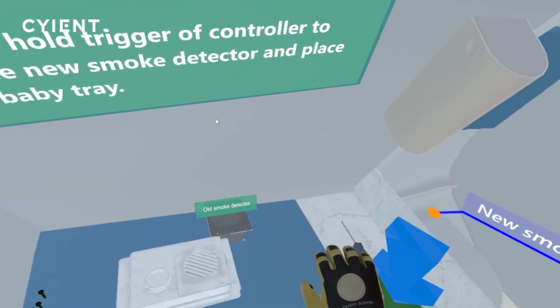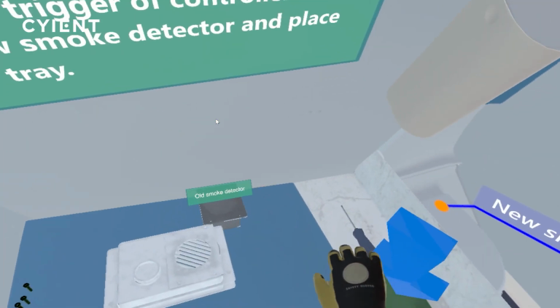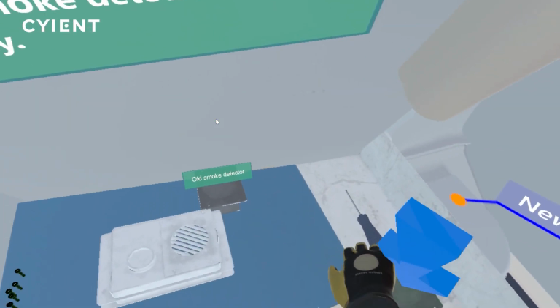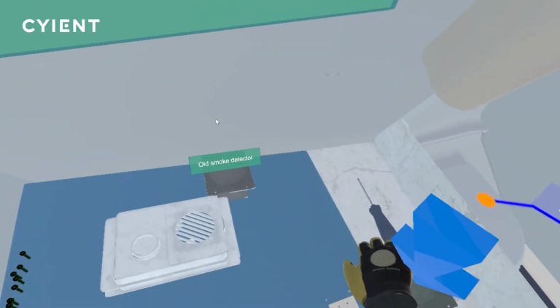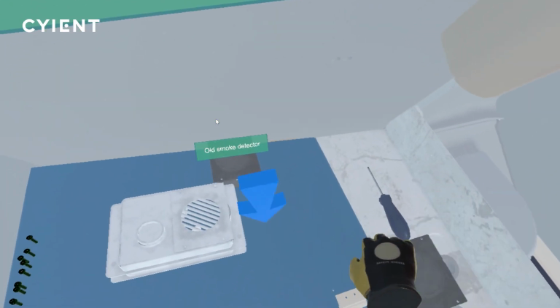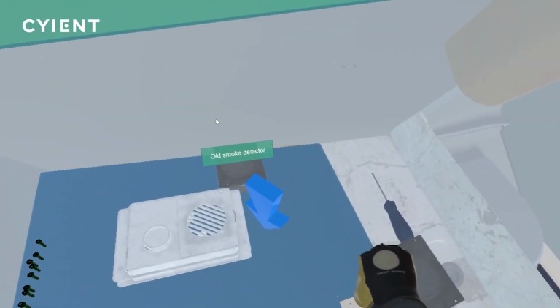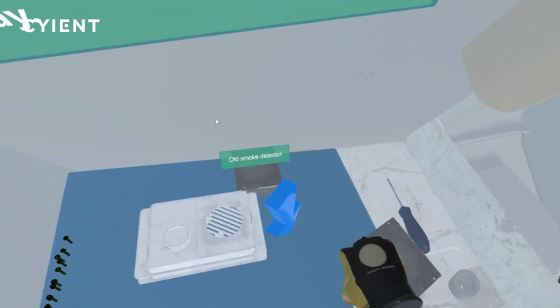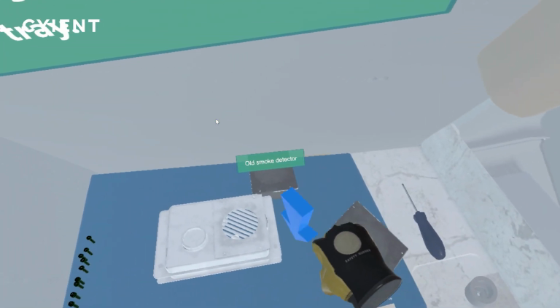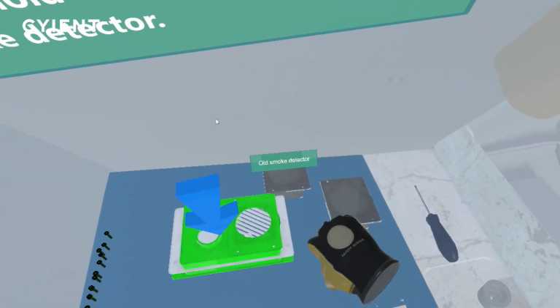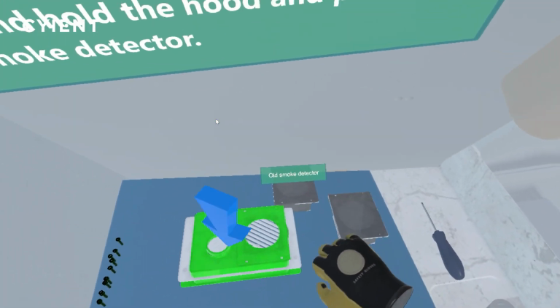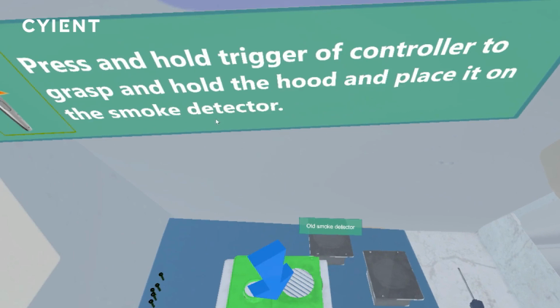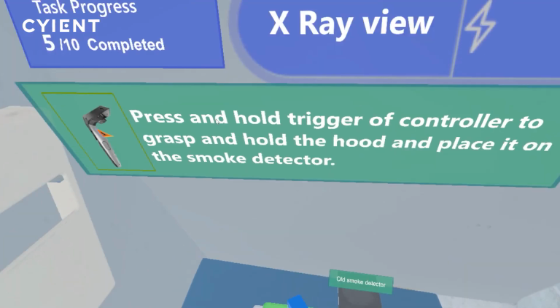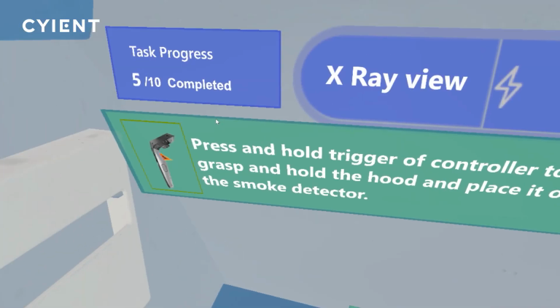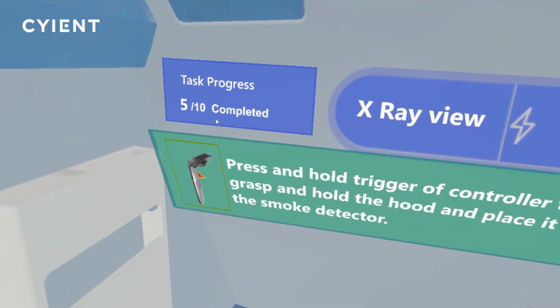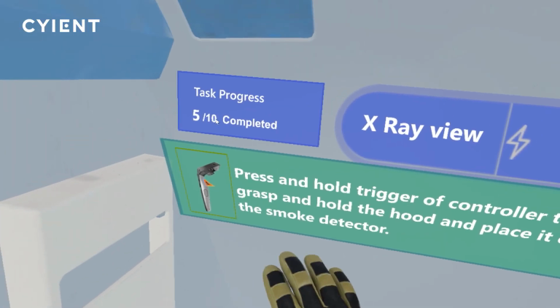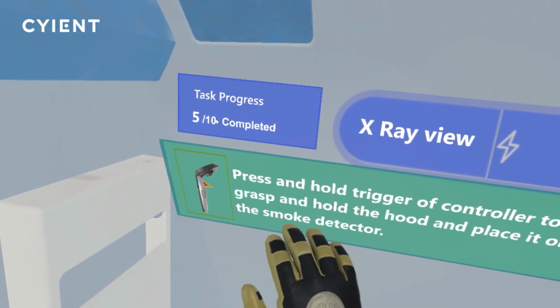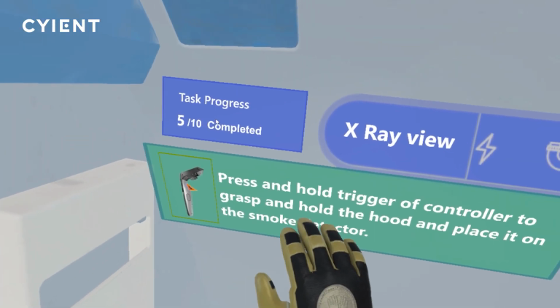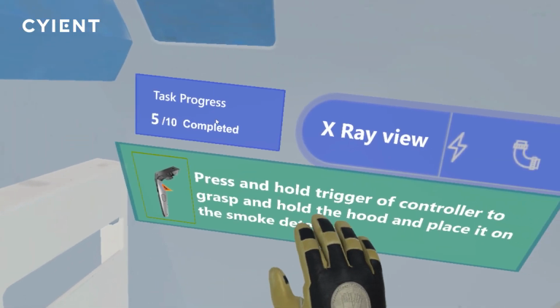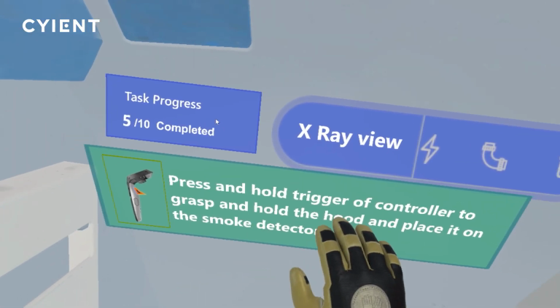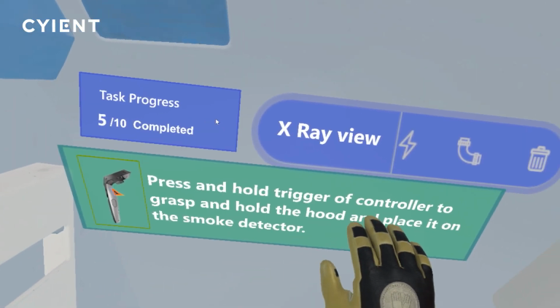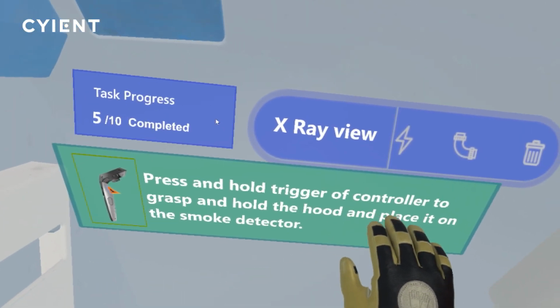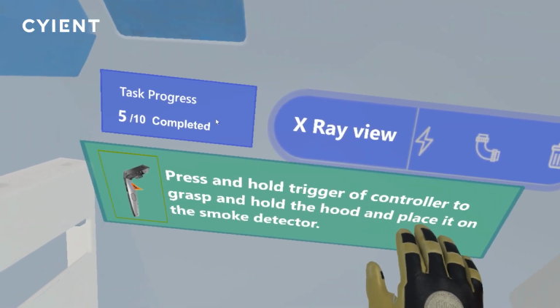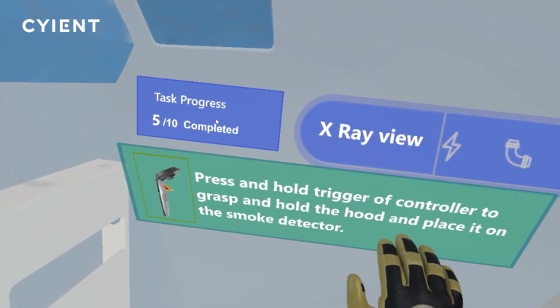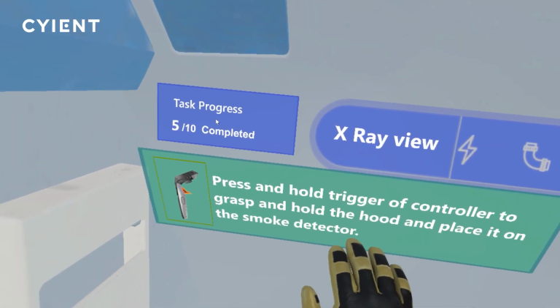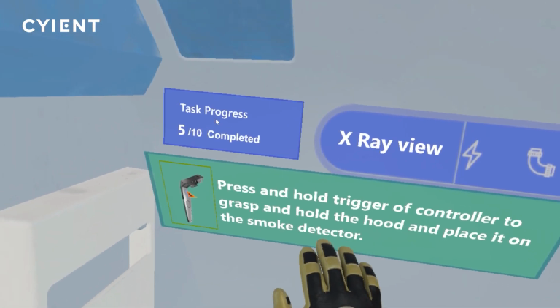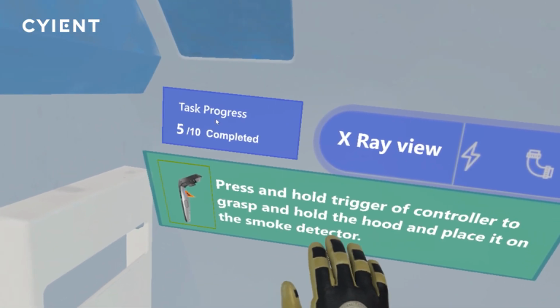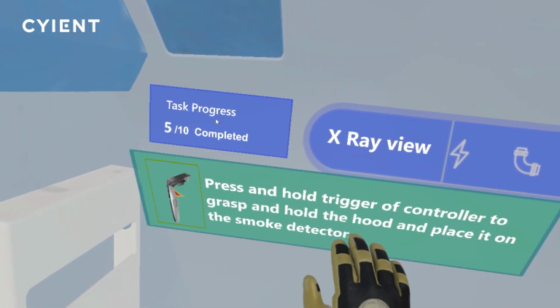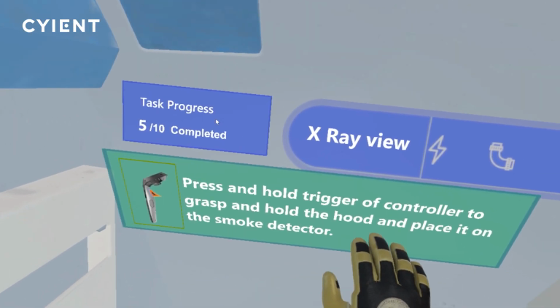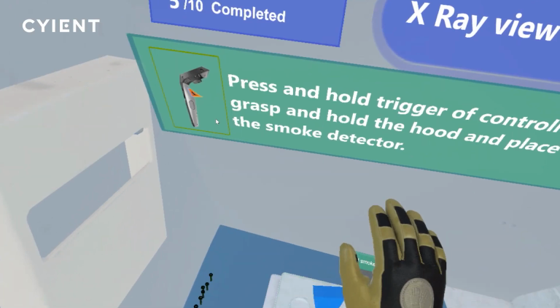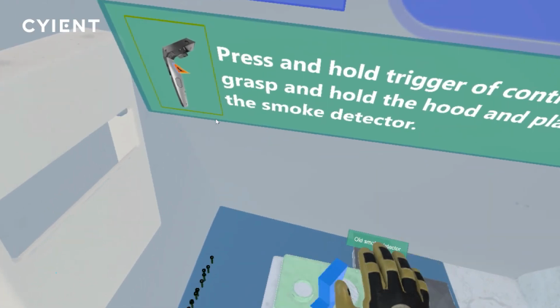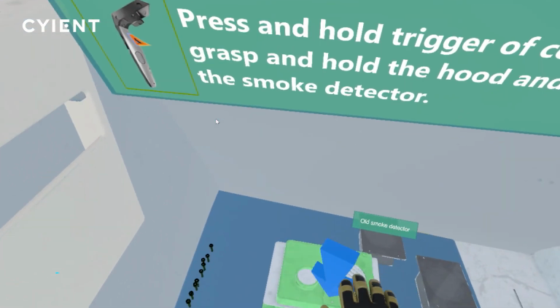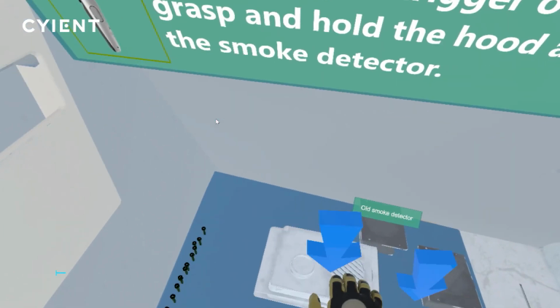Locate the new smoke detector and install it onto the hood assembly with screws, washers and nuts.